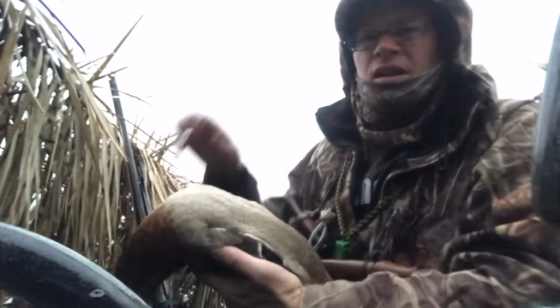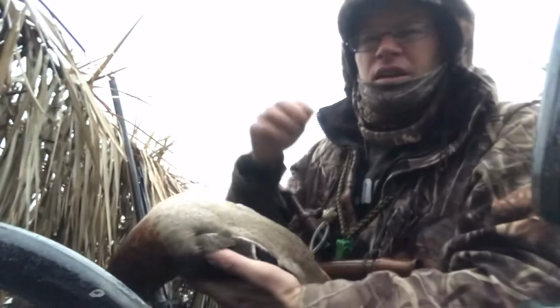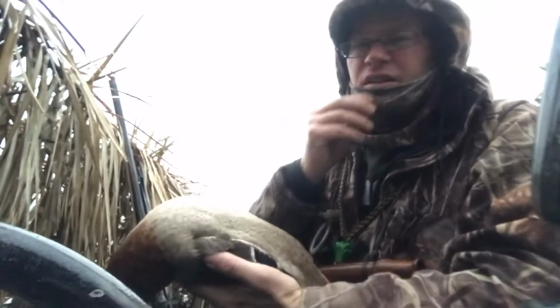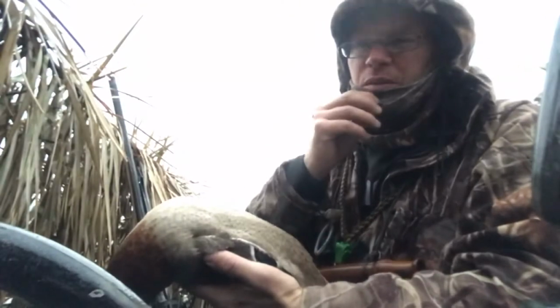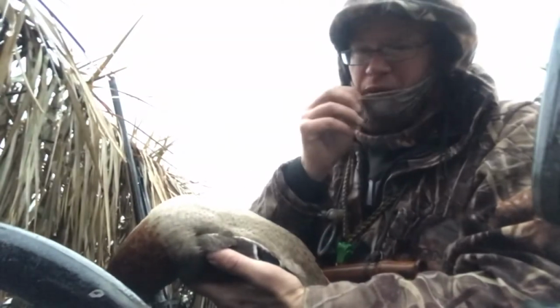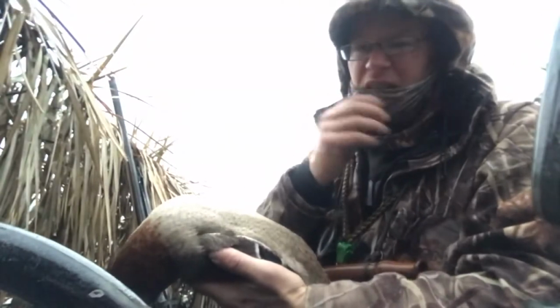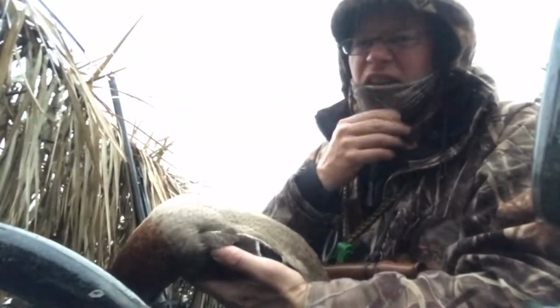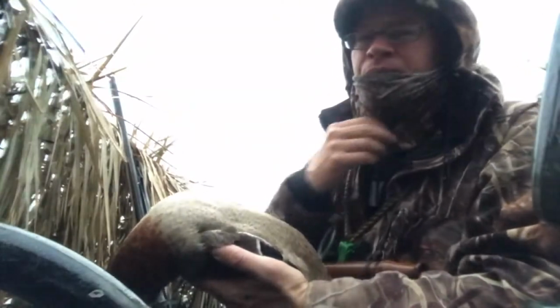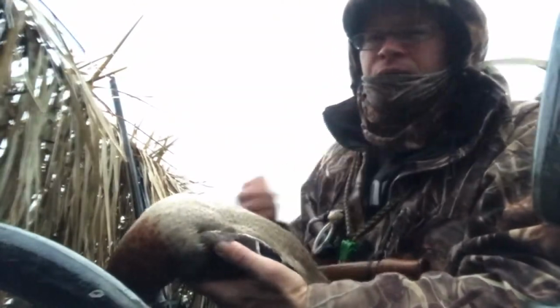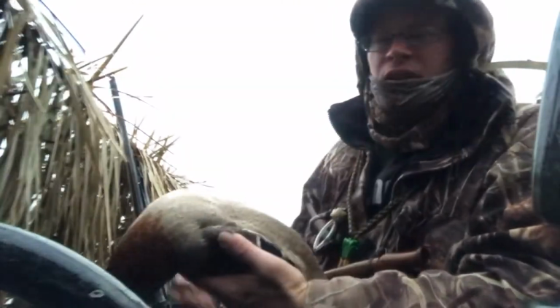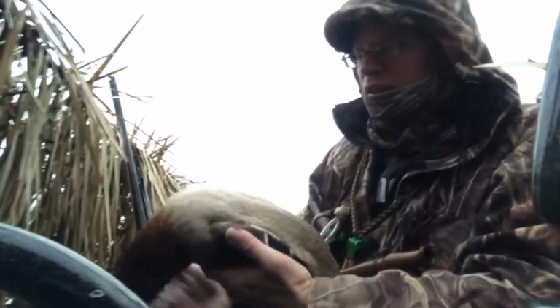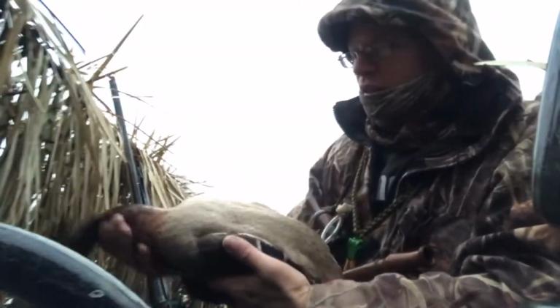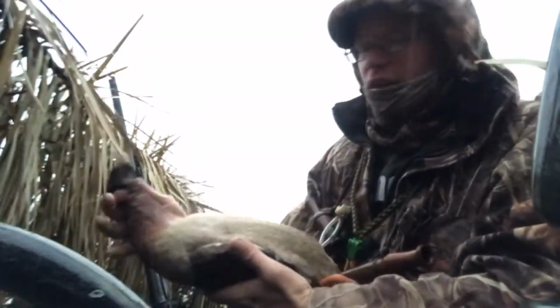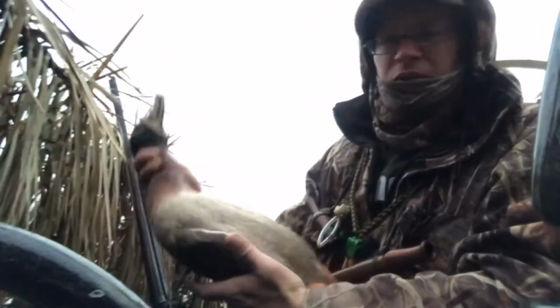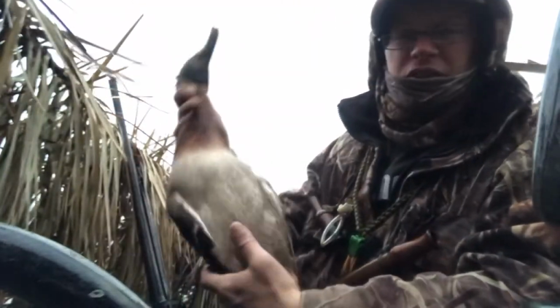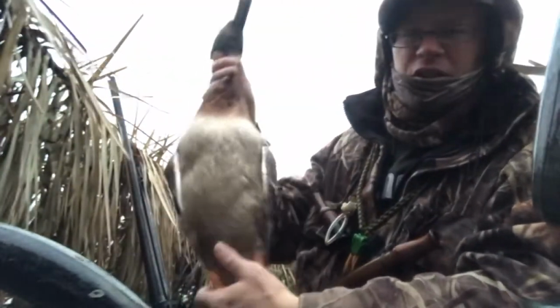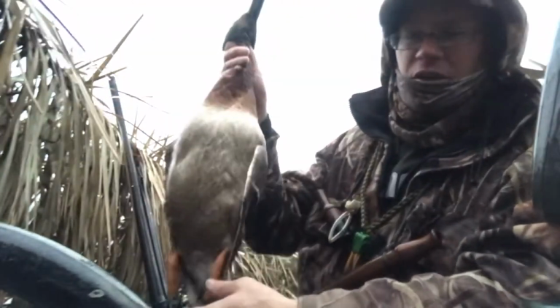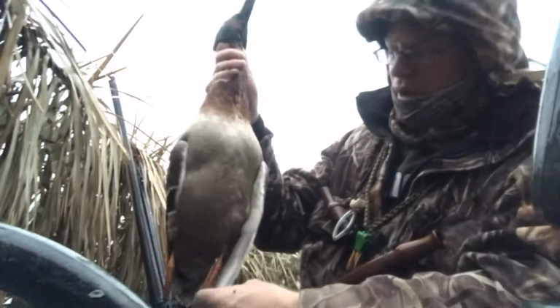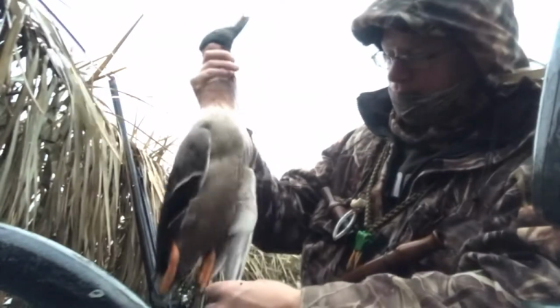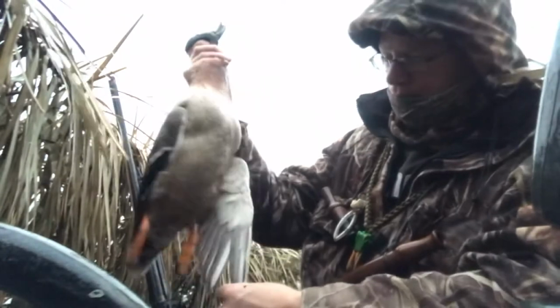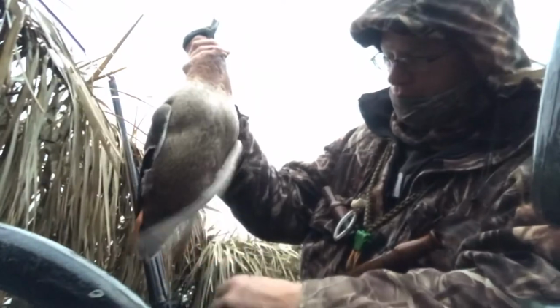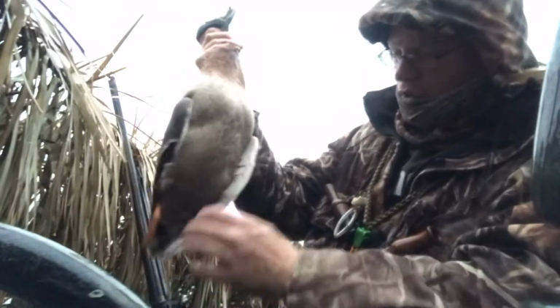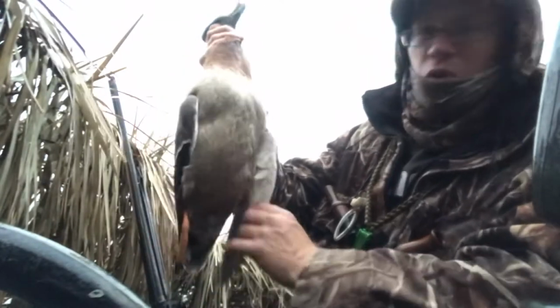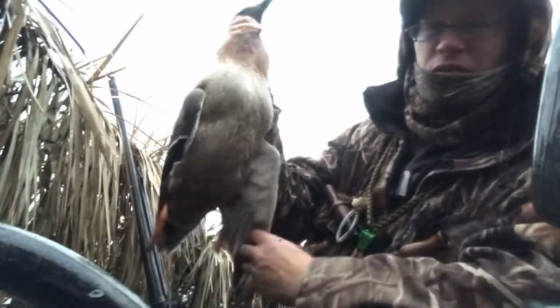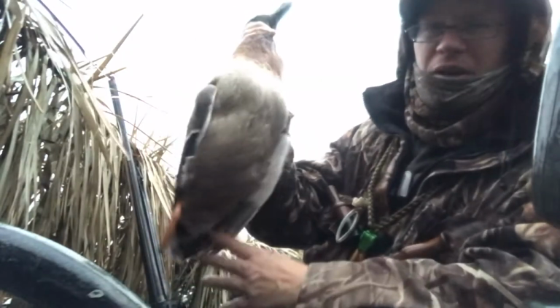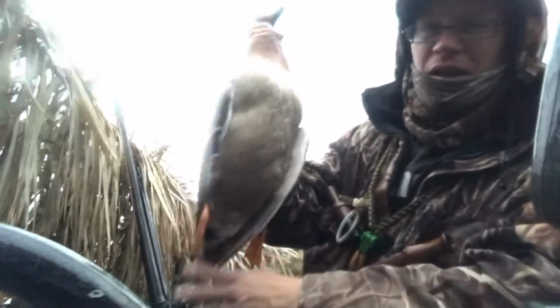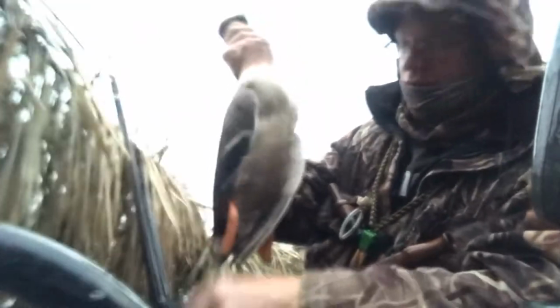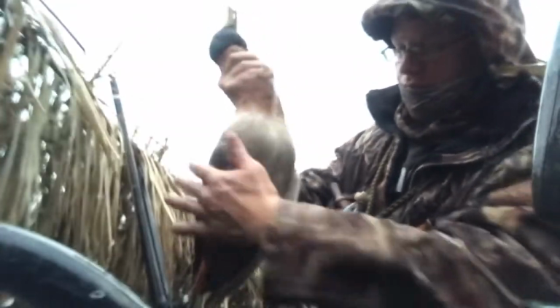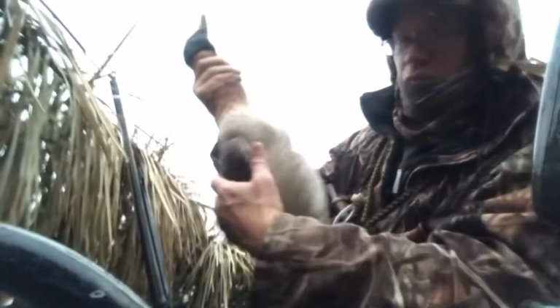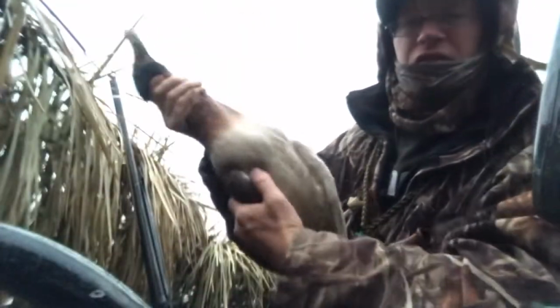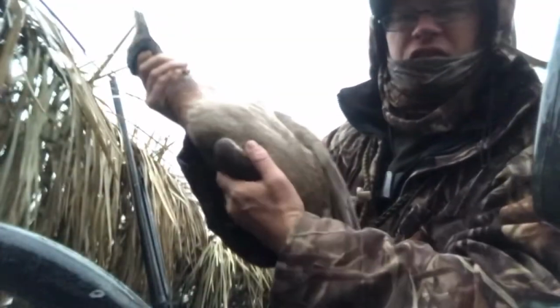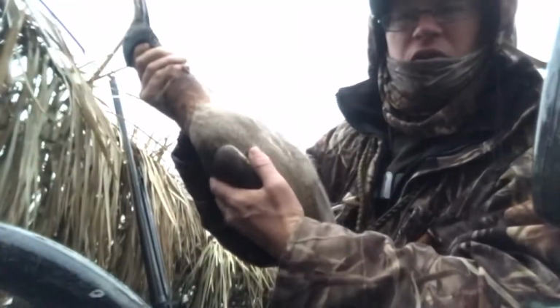G'day team, your mate Ben here. Today I'm just going to show you how to quarter a mallard with the skin on.